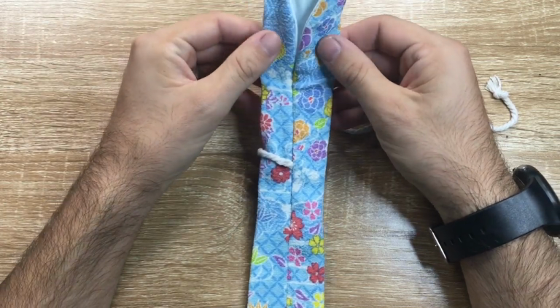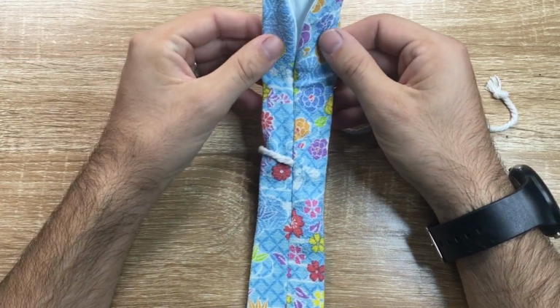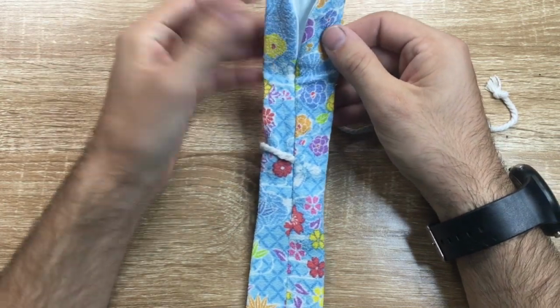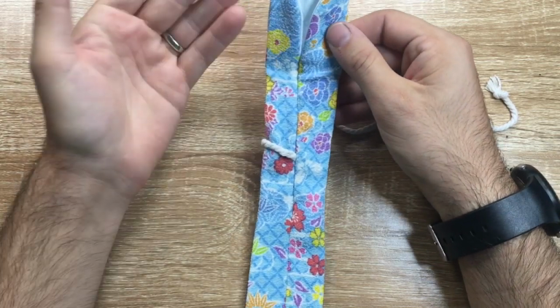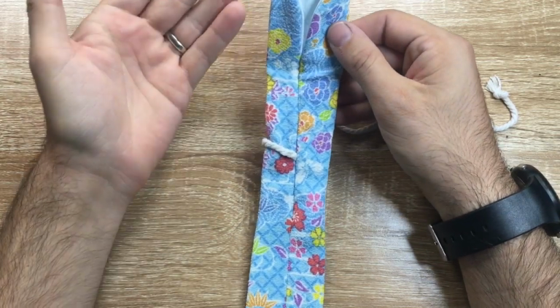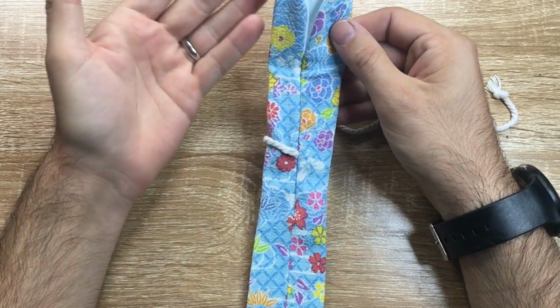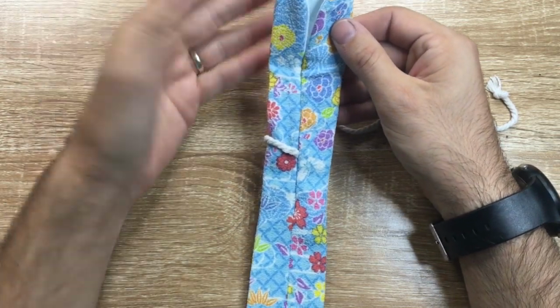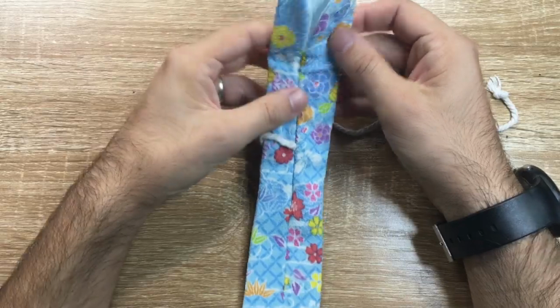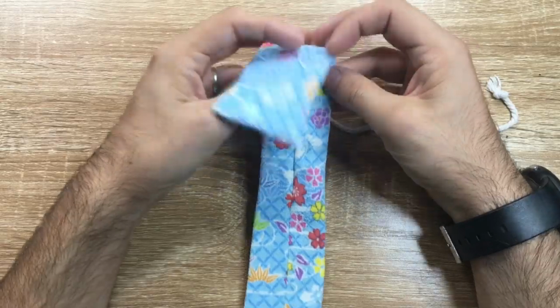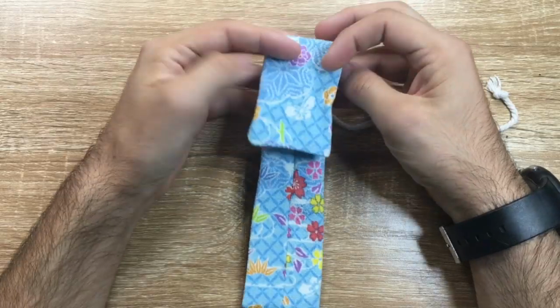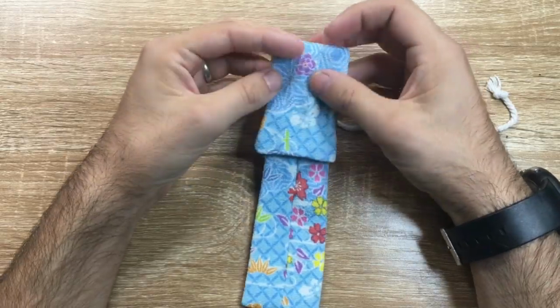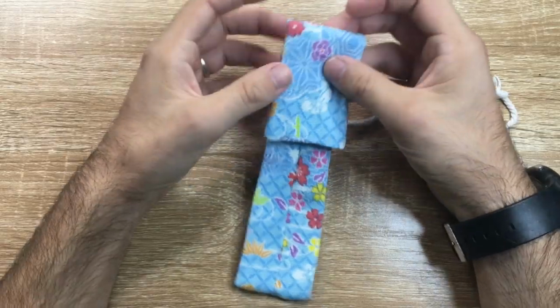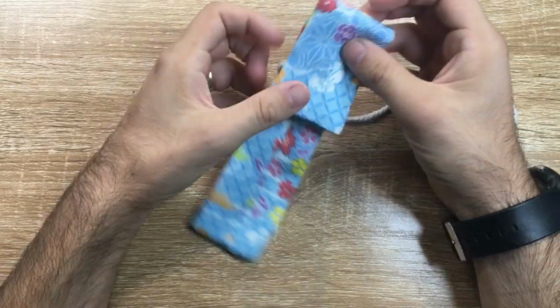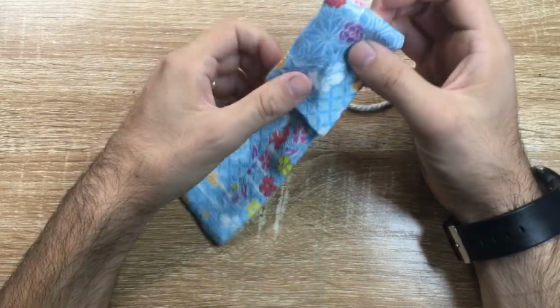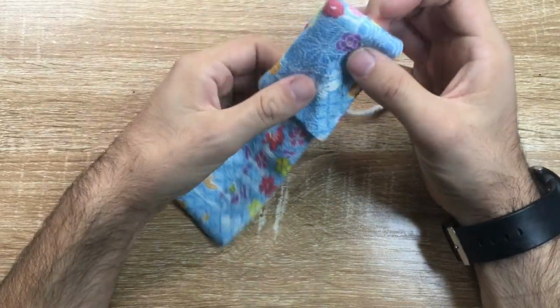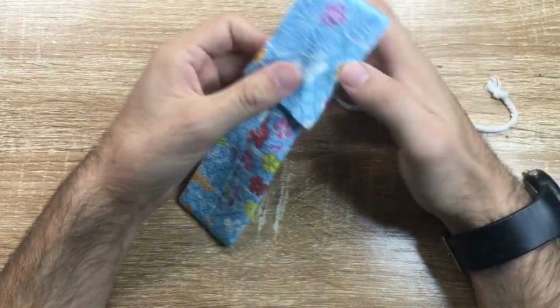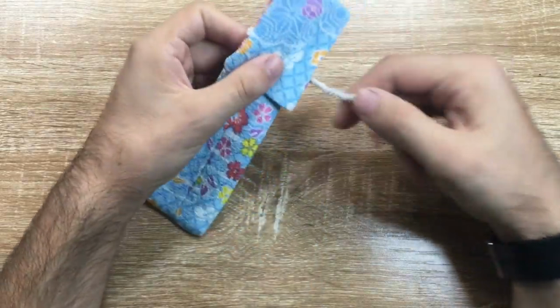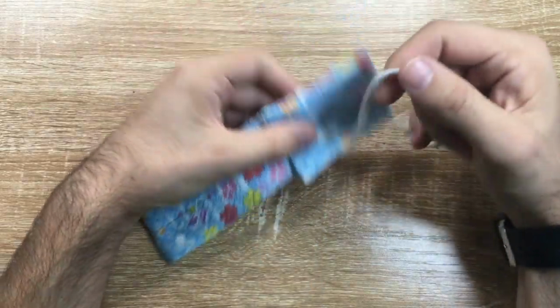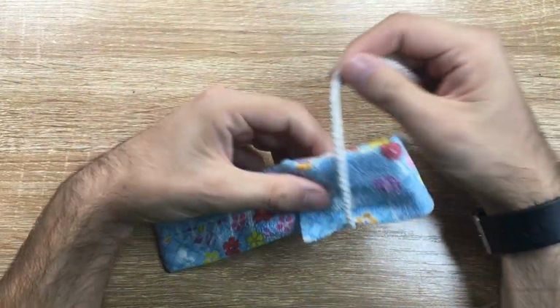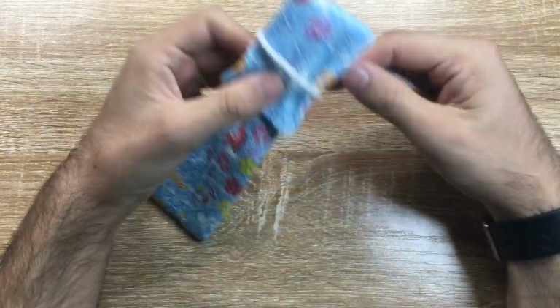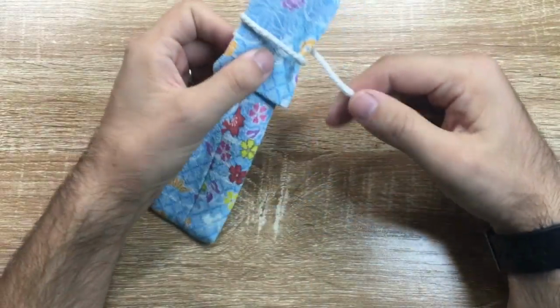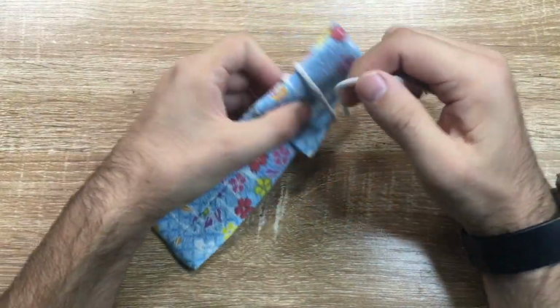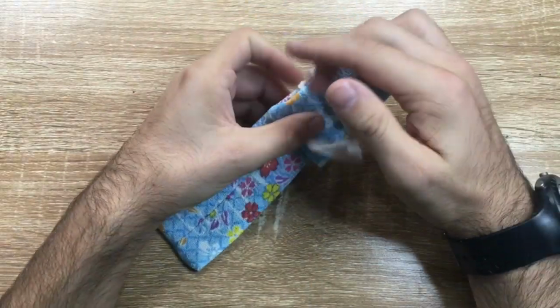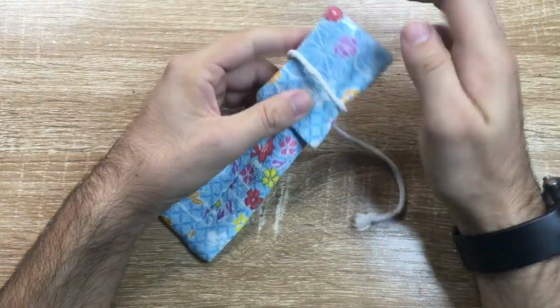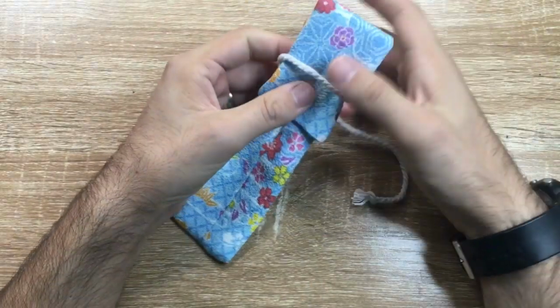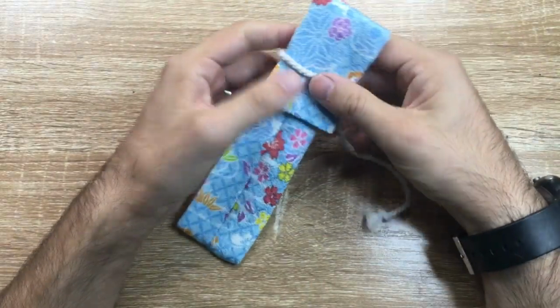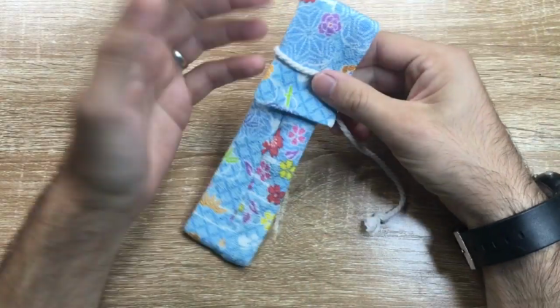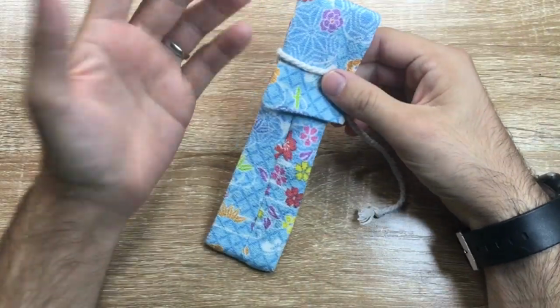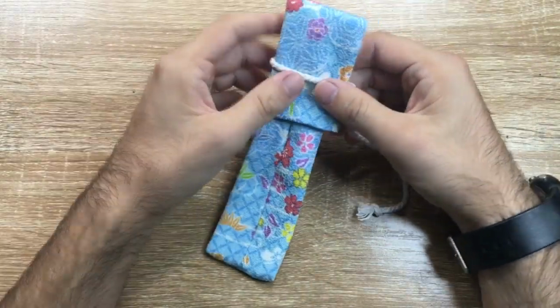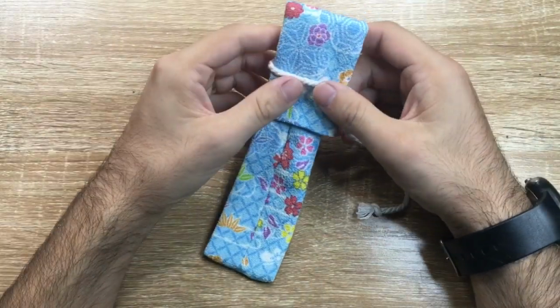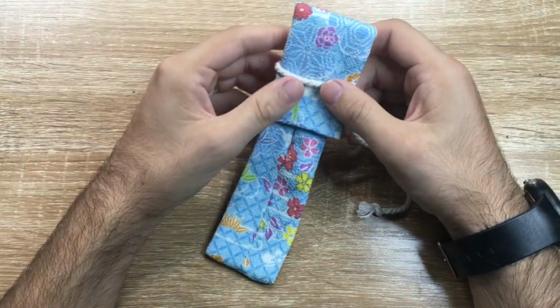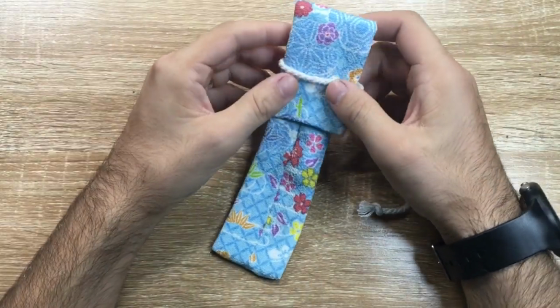The sewing is good quality. The fabrics, as I said, are interesting — lots of different fabrics.